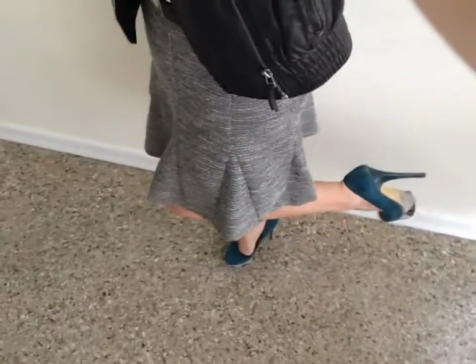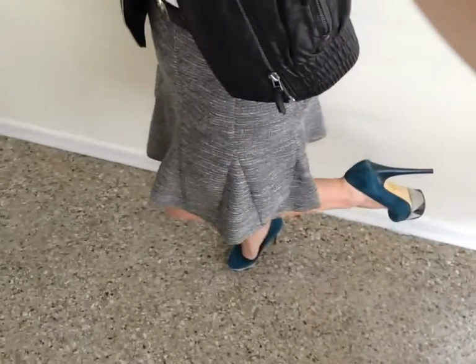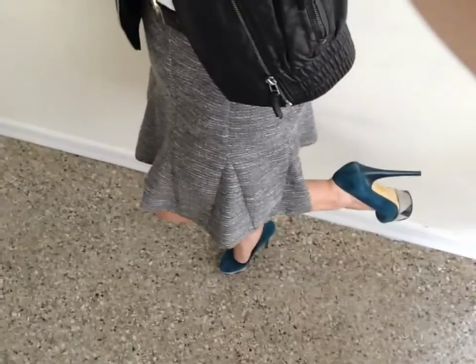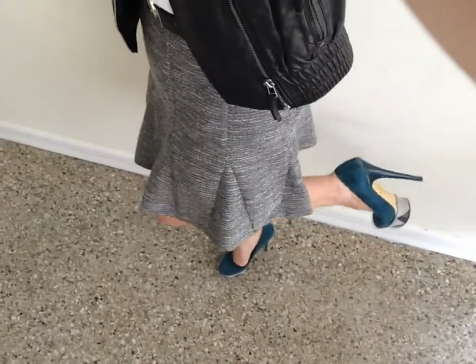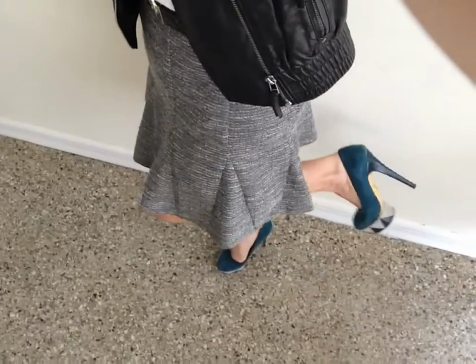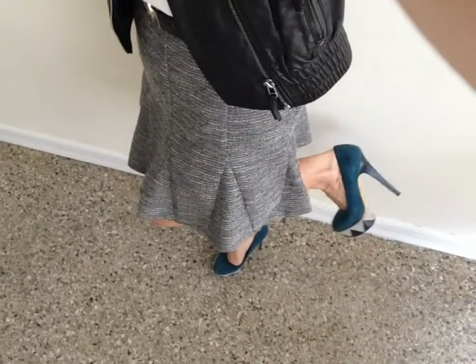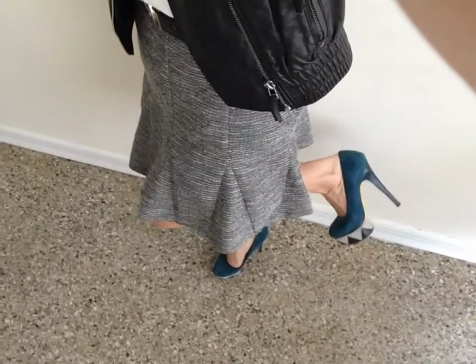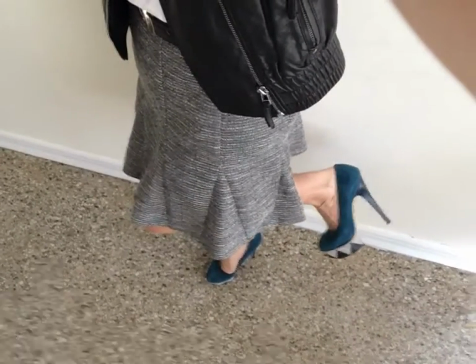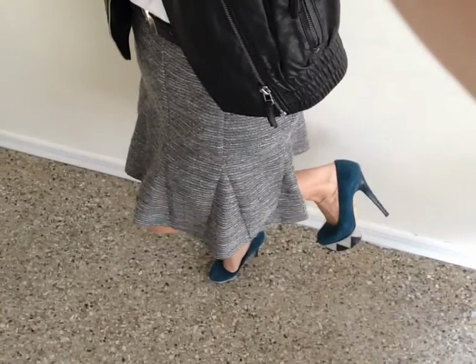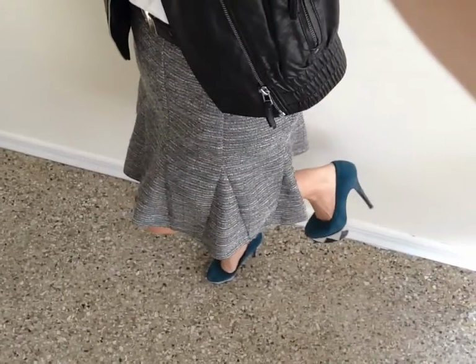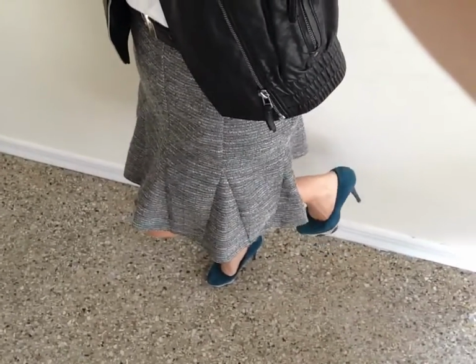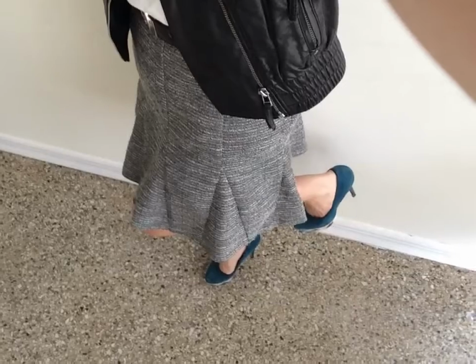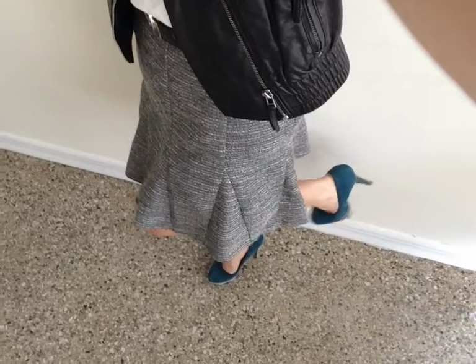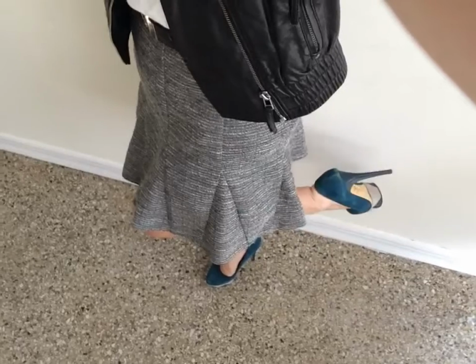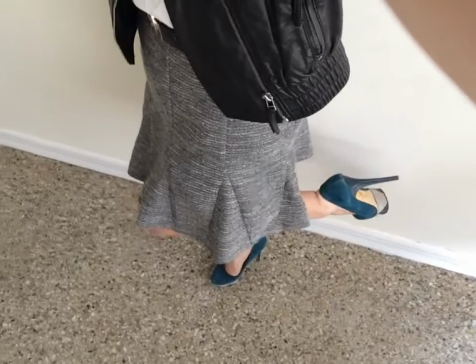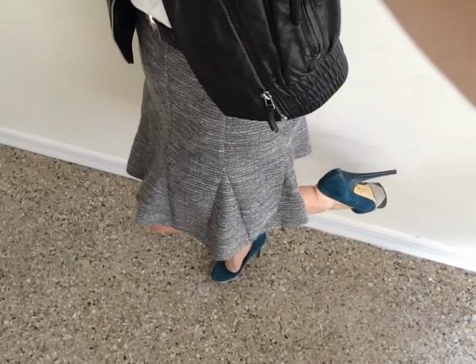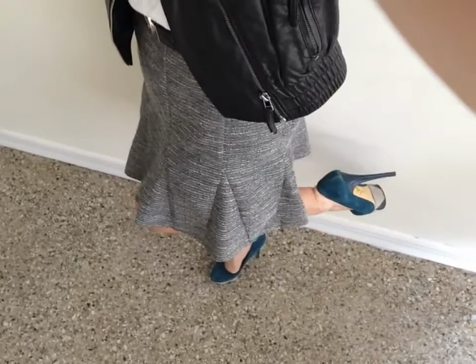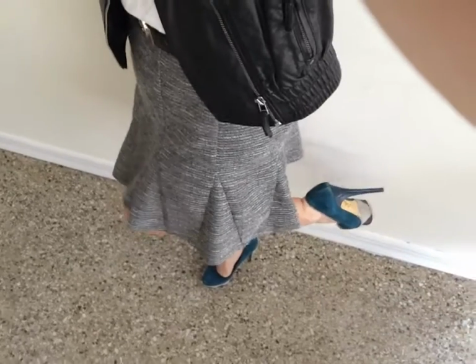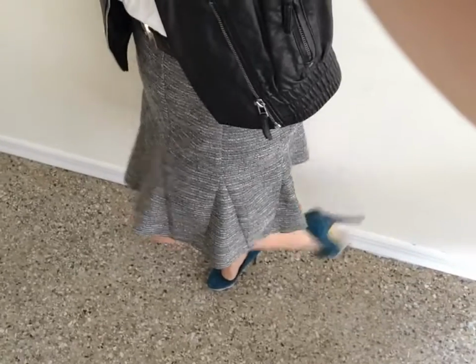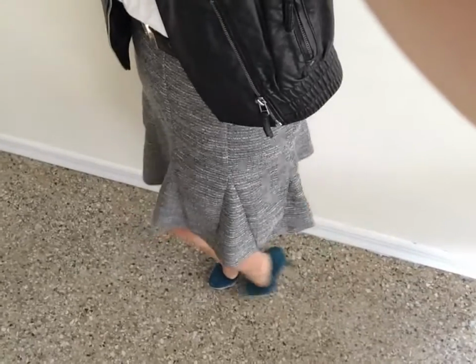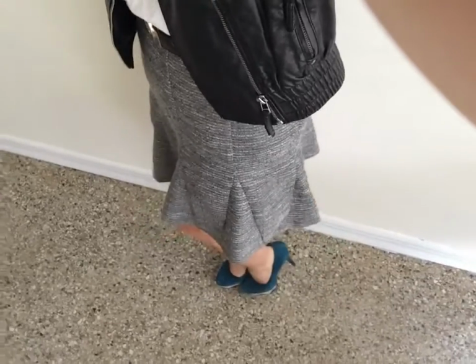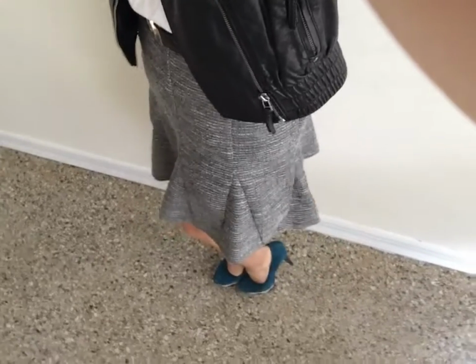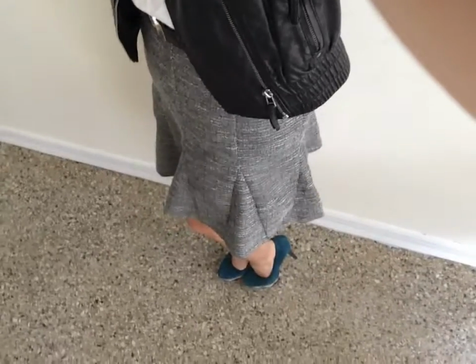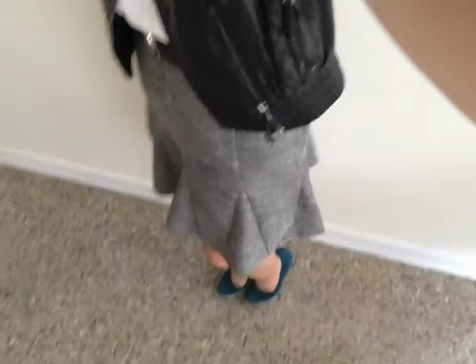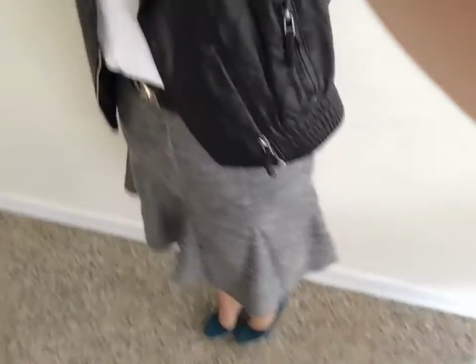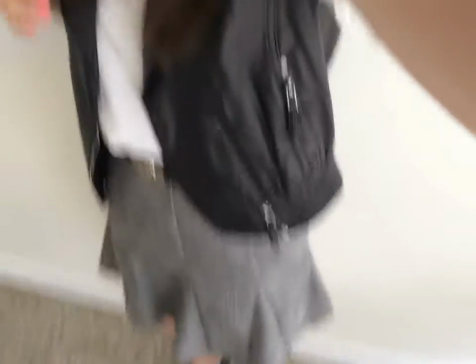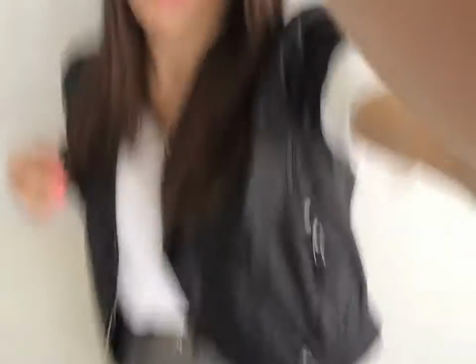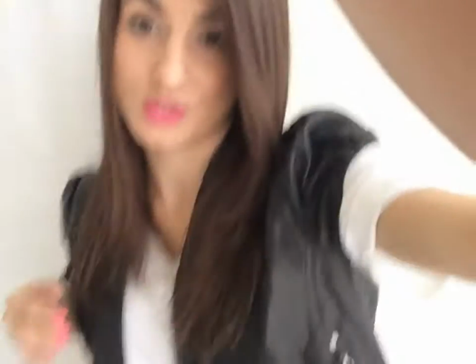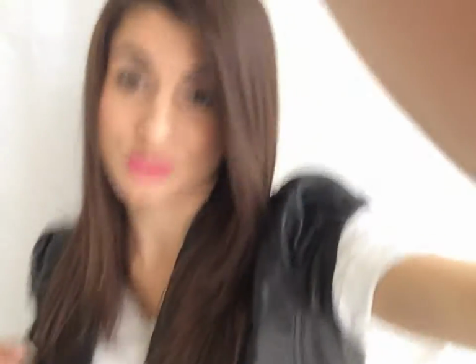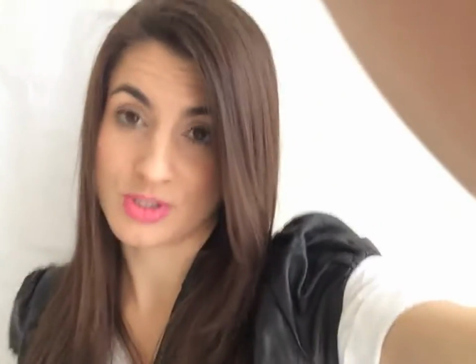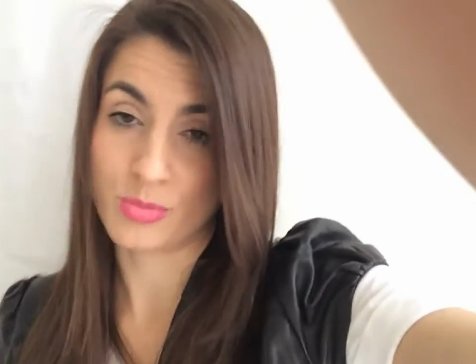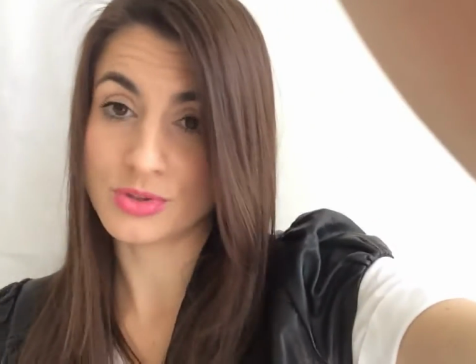My blue heels are Charlotte Olympia, and again, you can just do a black little pump if you wanted to and you didn't want to do something so bold.